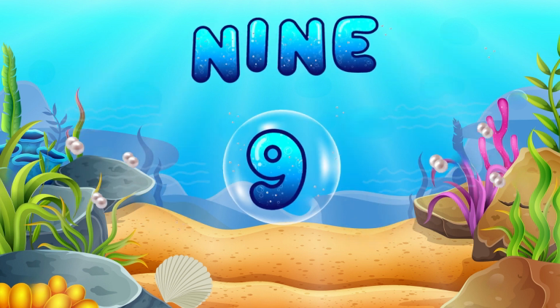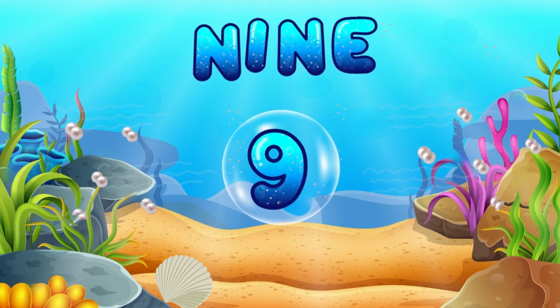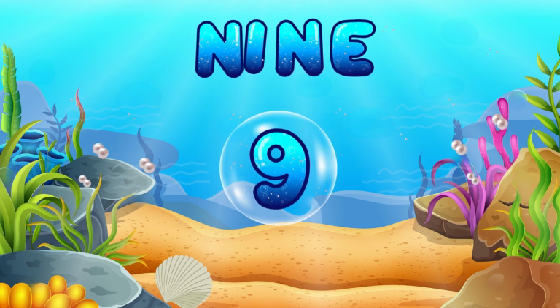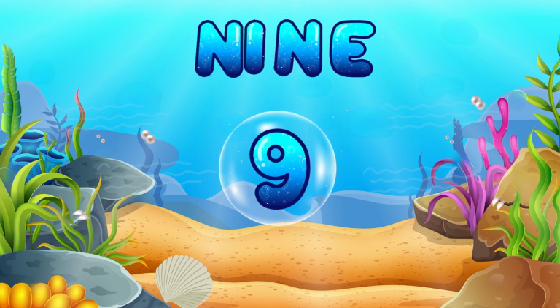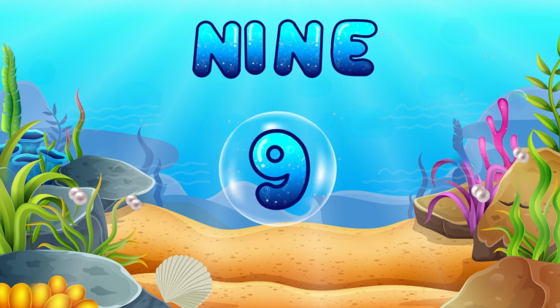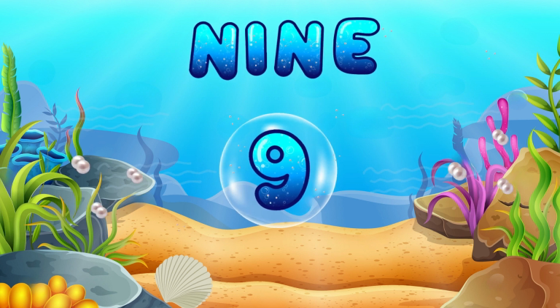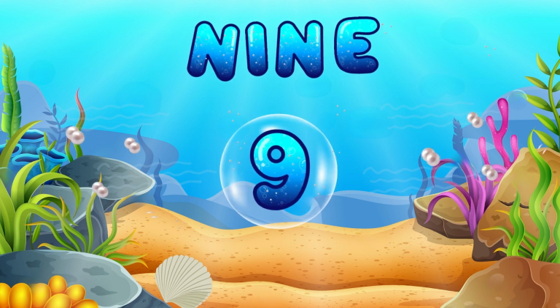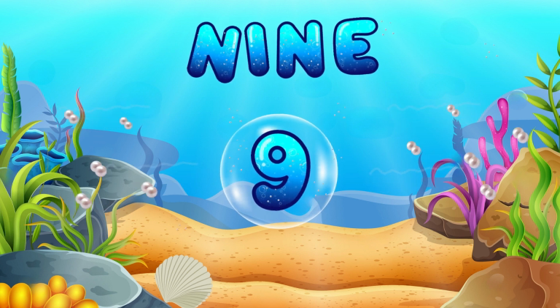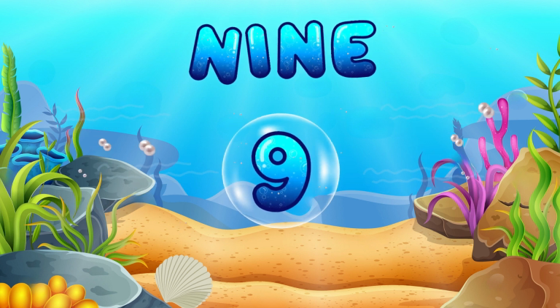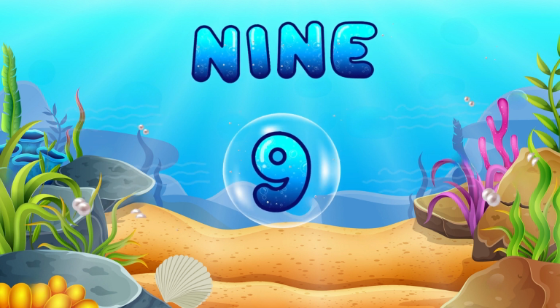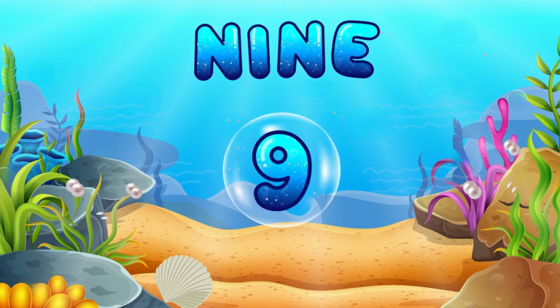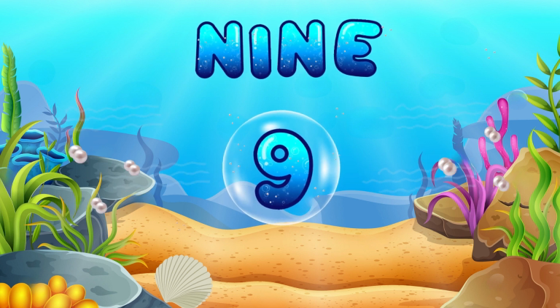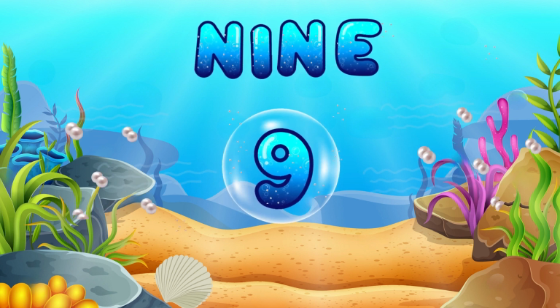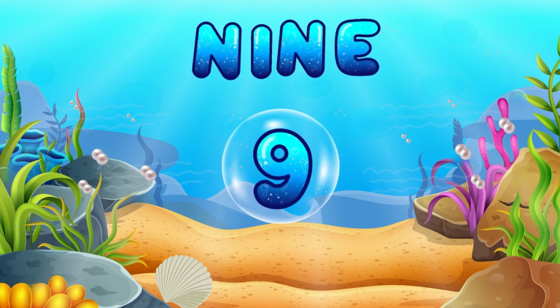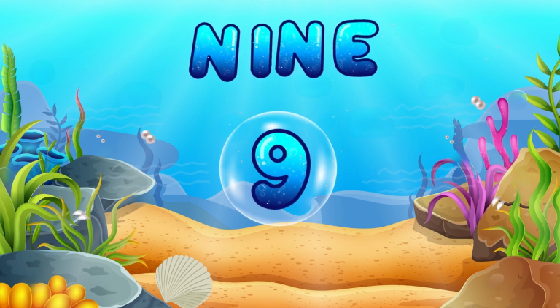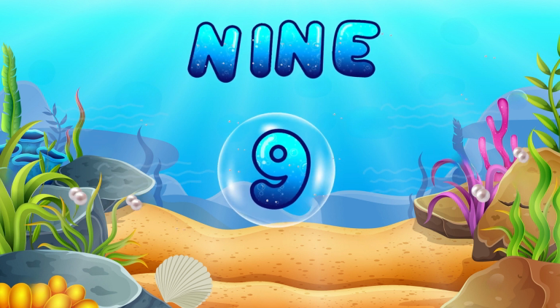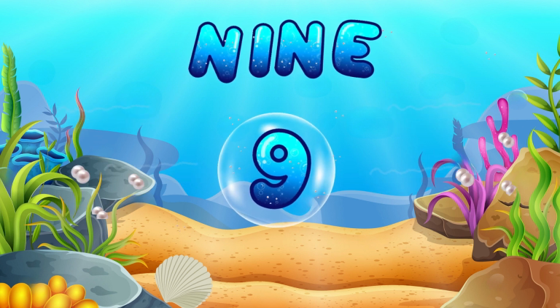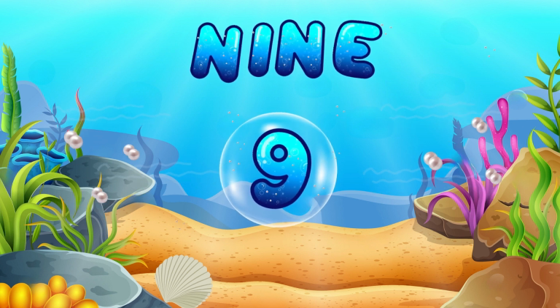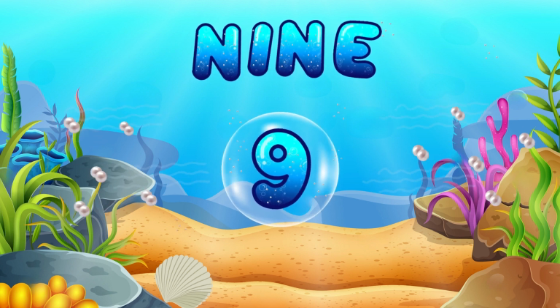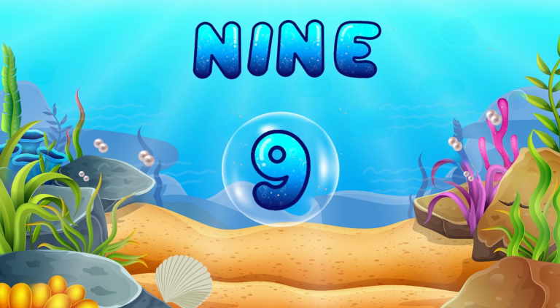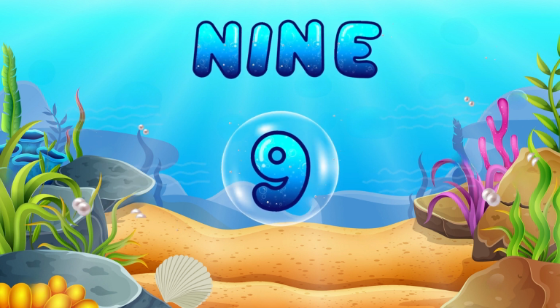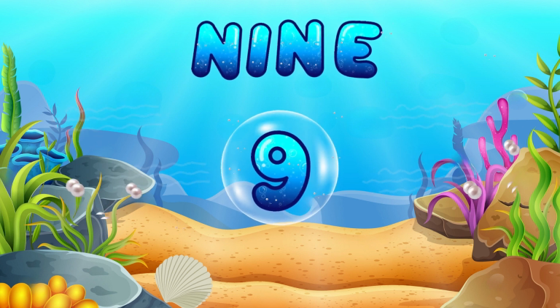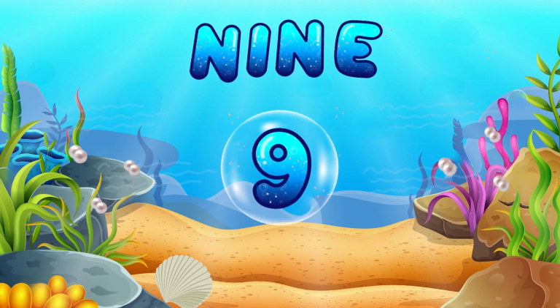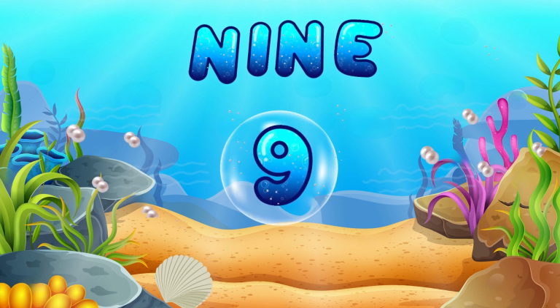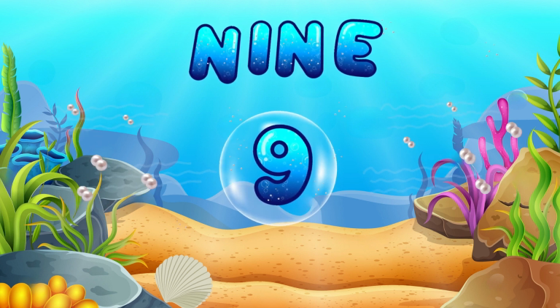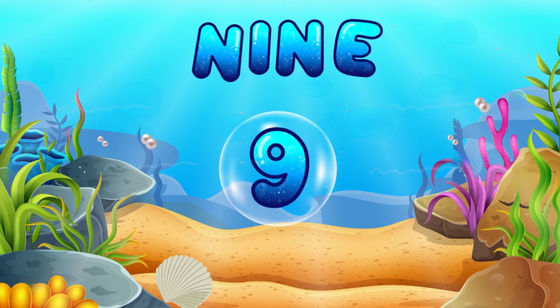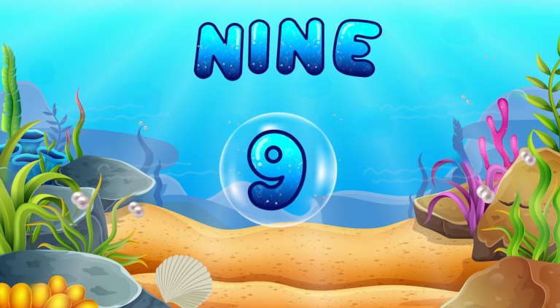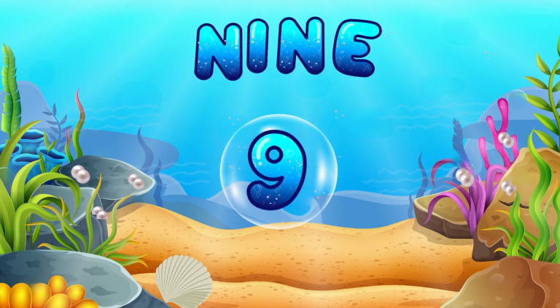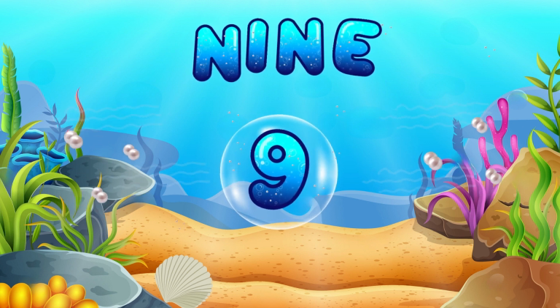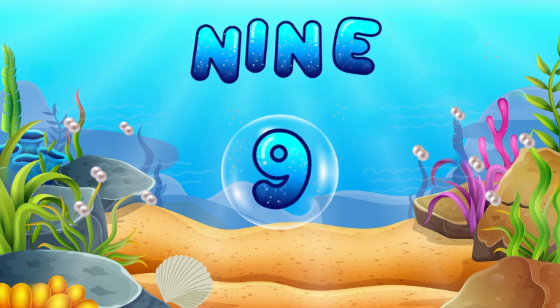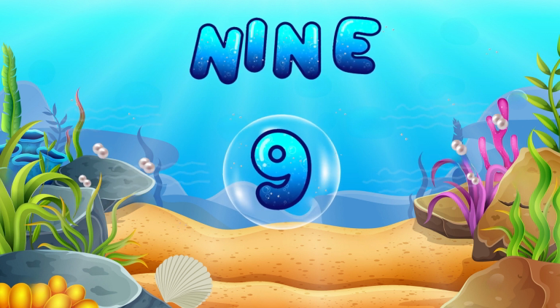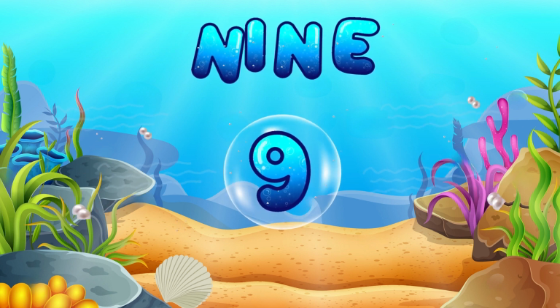Here's number 9! Say it with me! 9! You're a number pro!